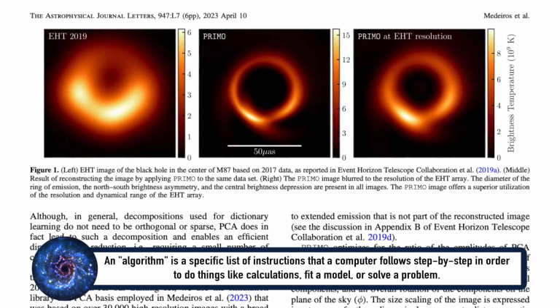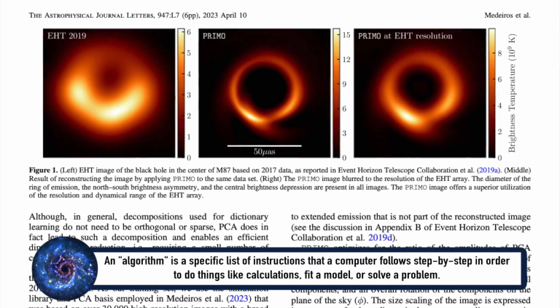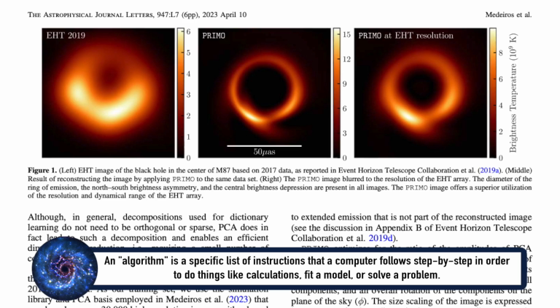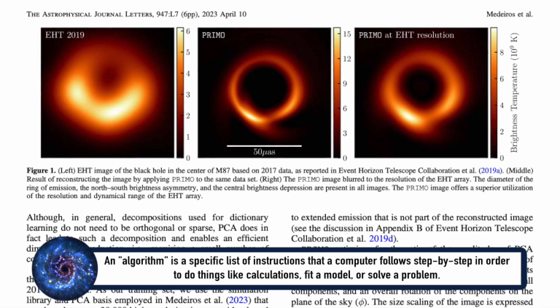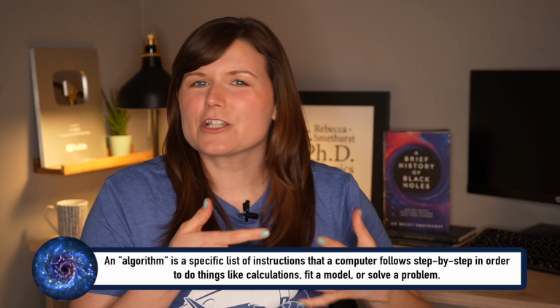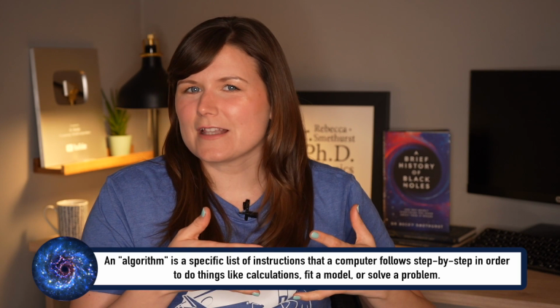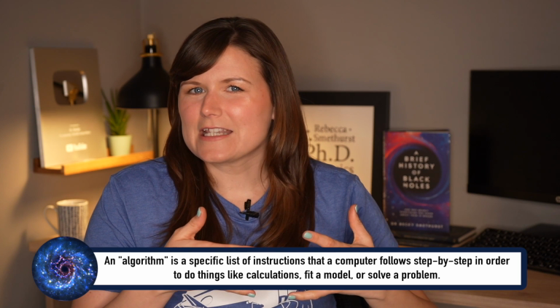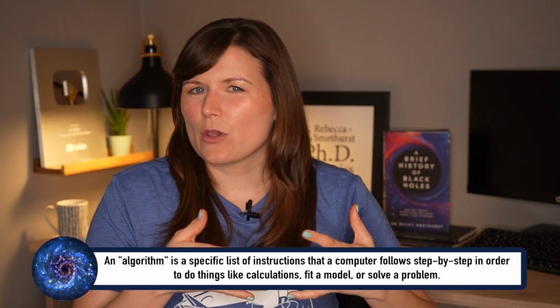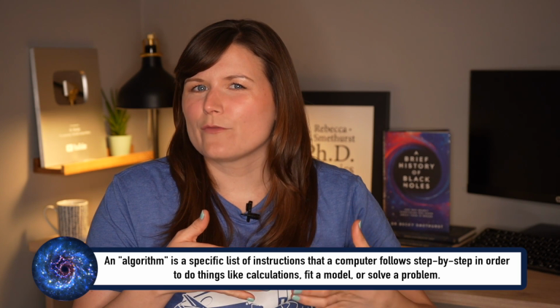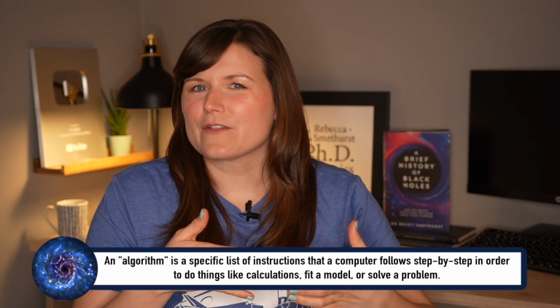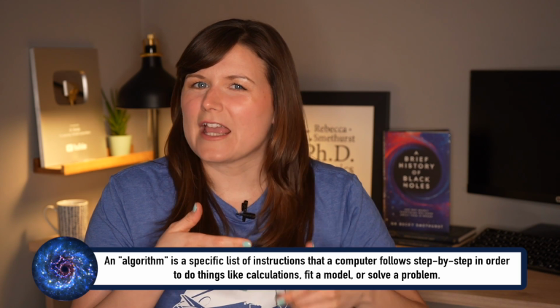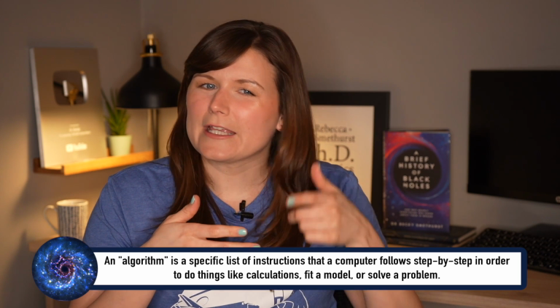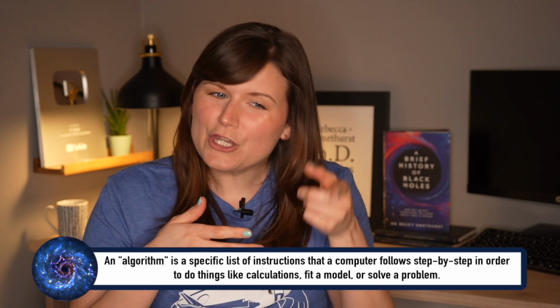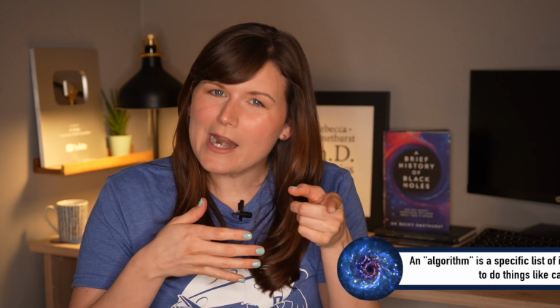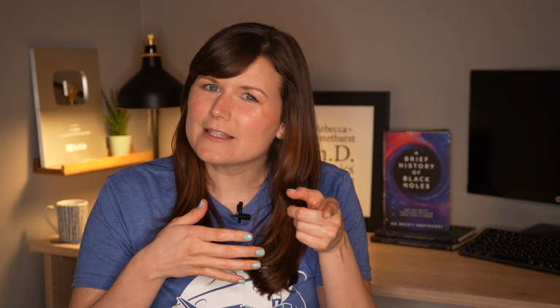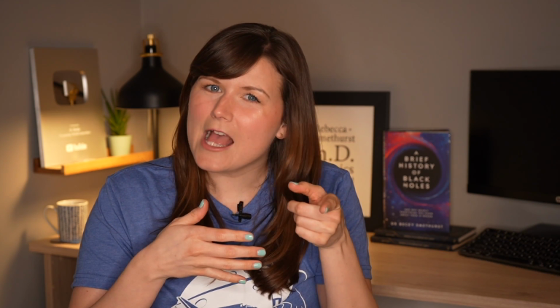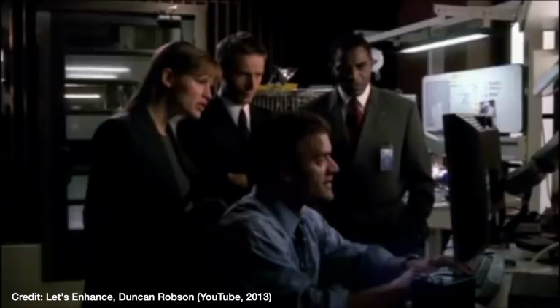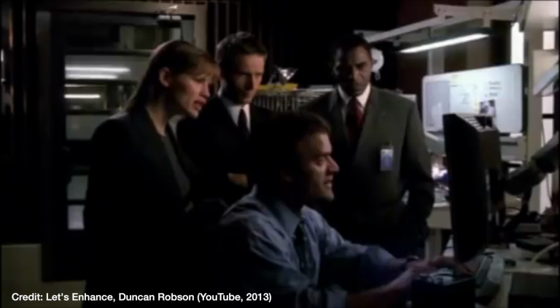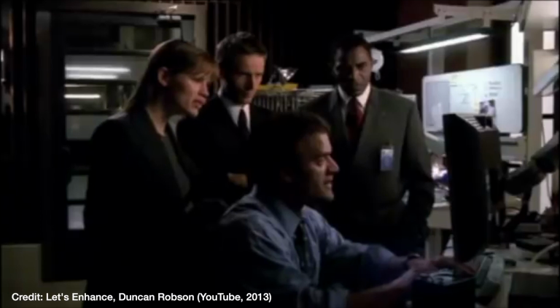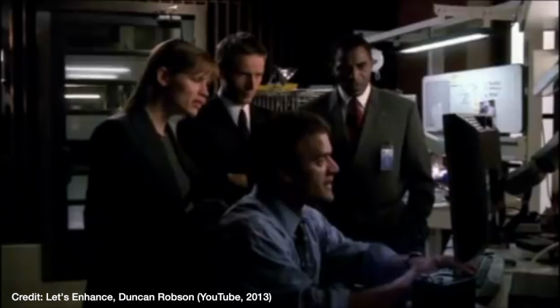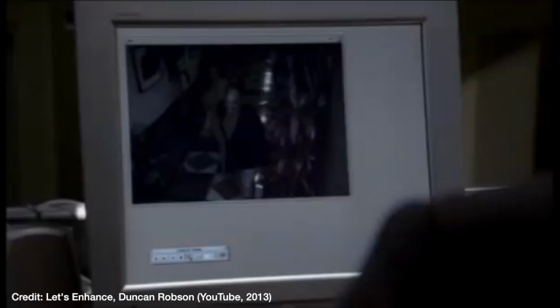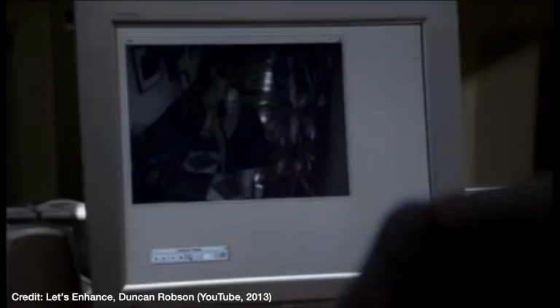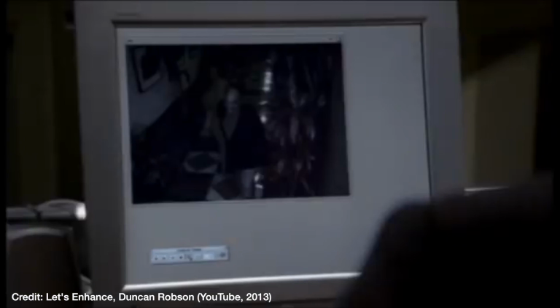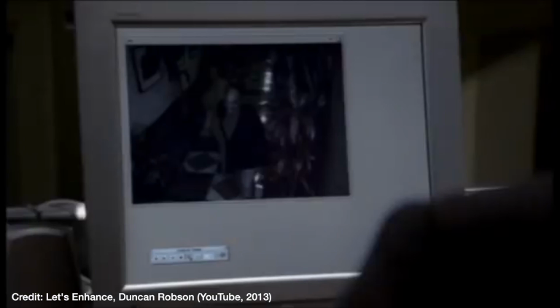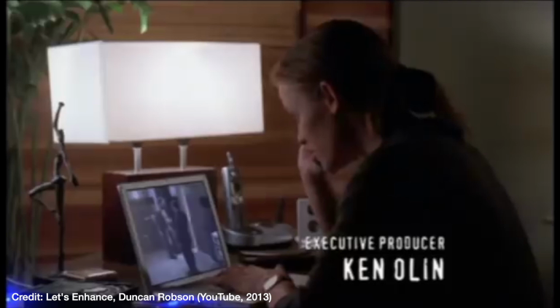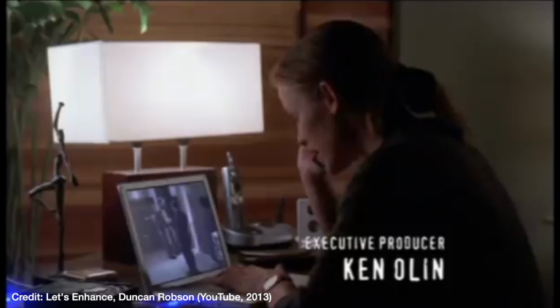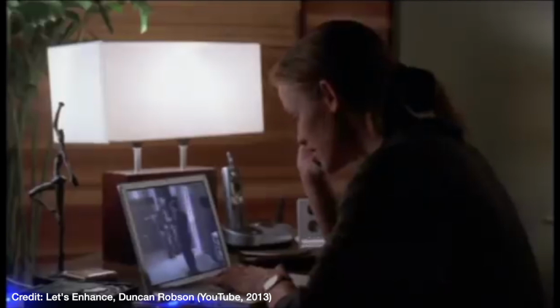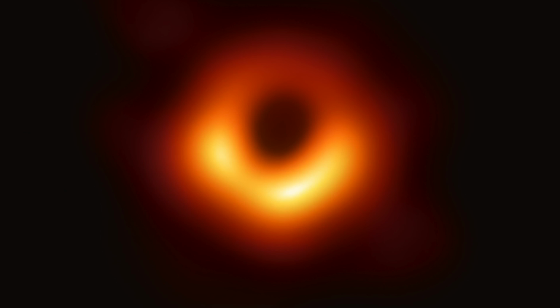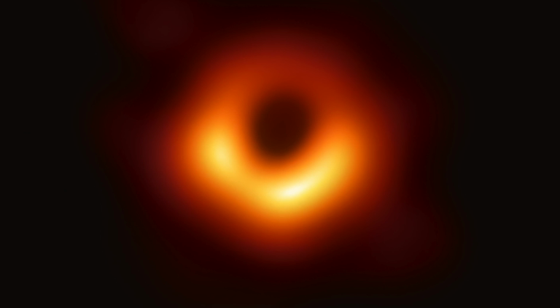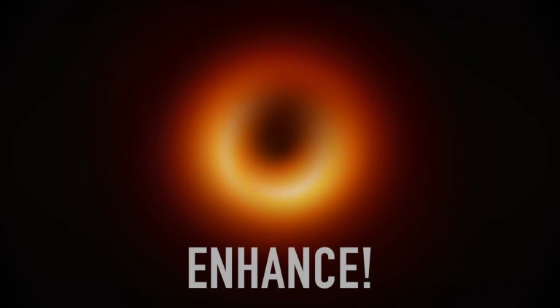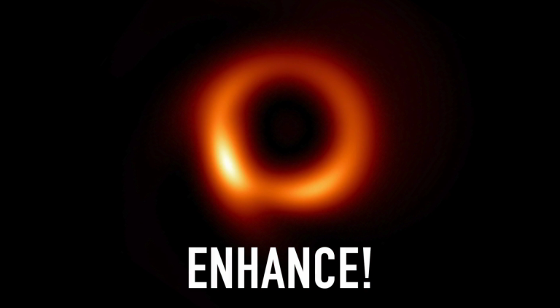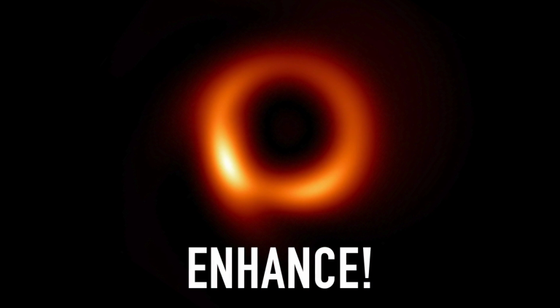It's pretty much the scientific equivalent of saying, can you enhance that?